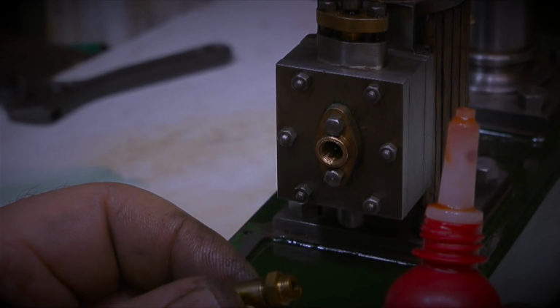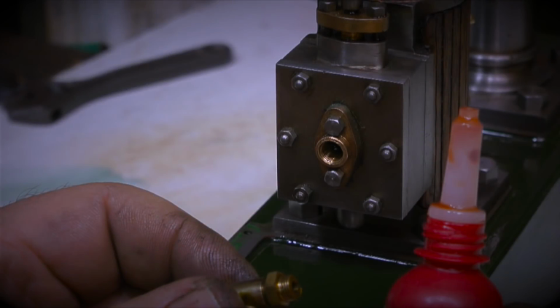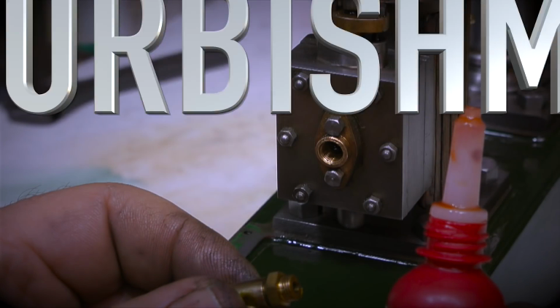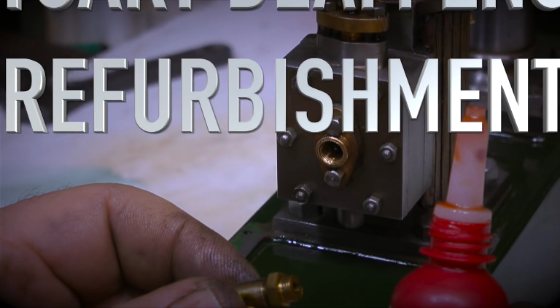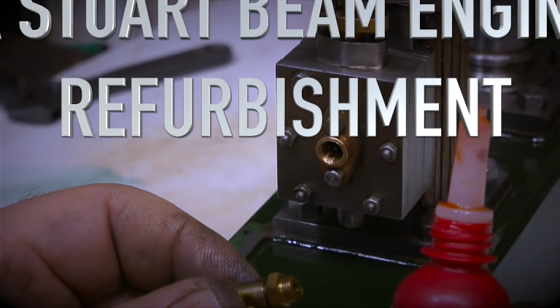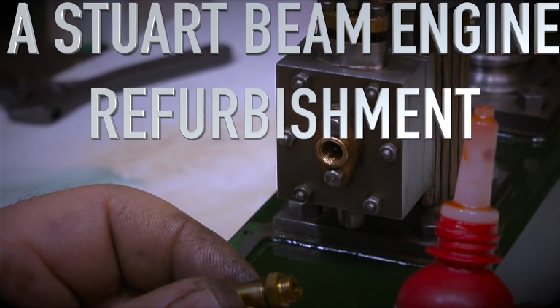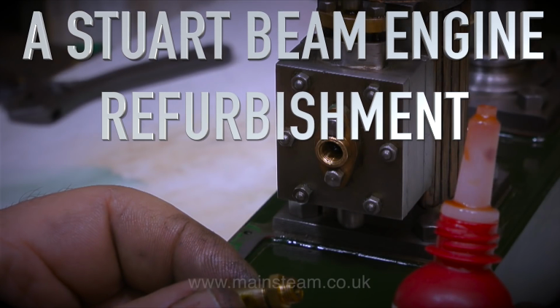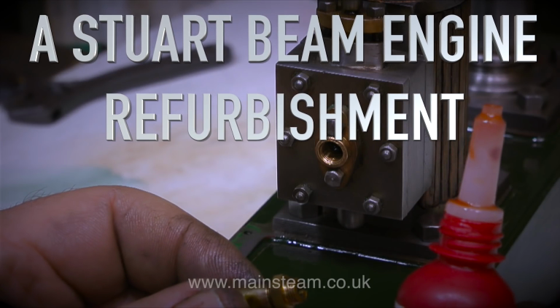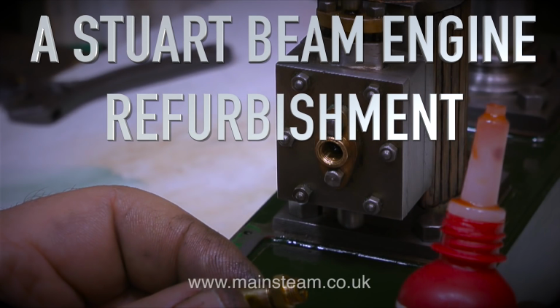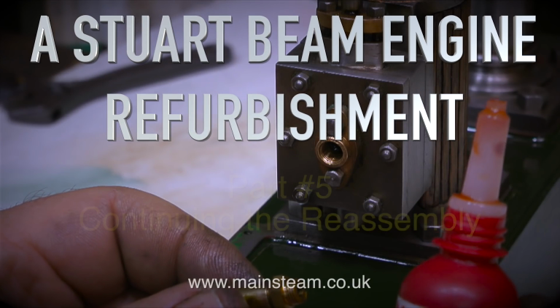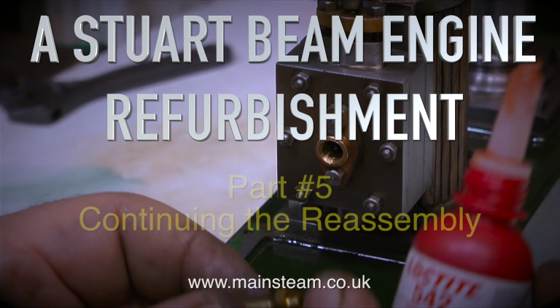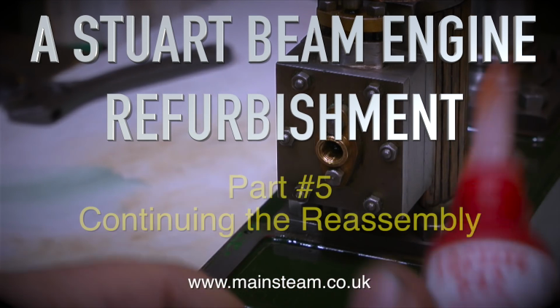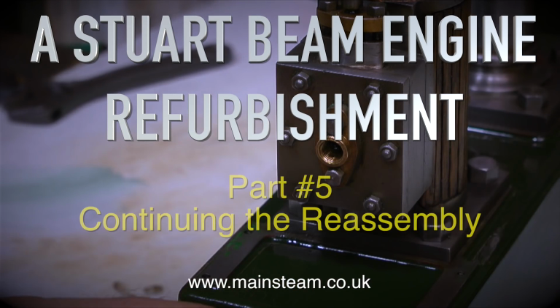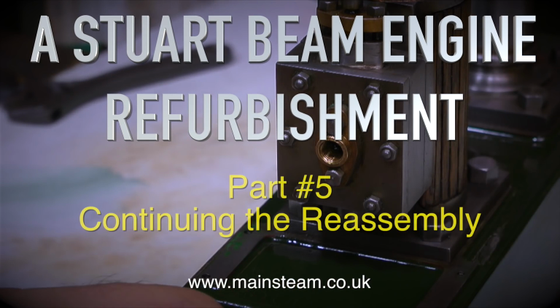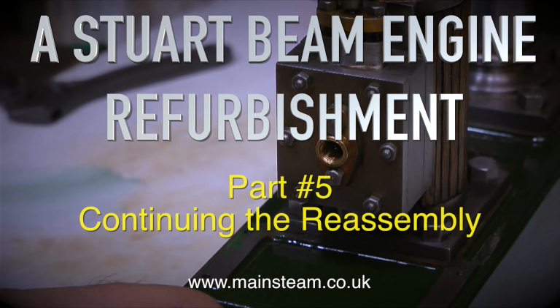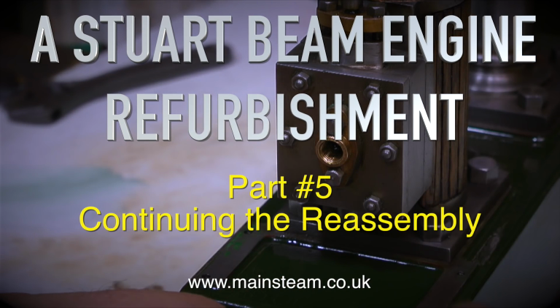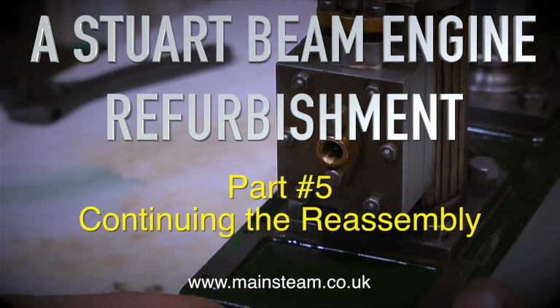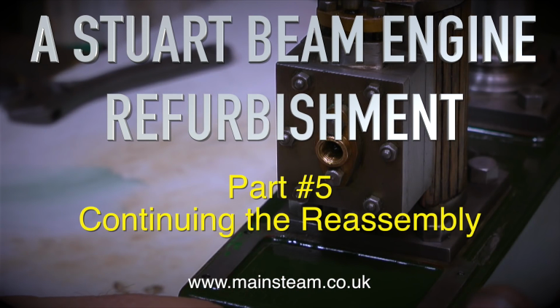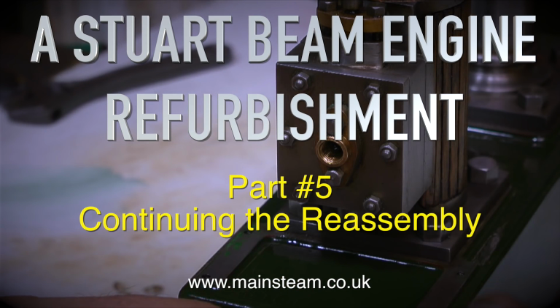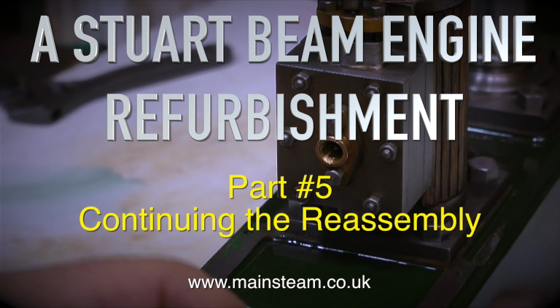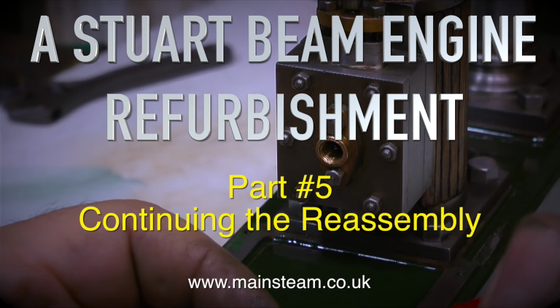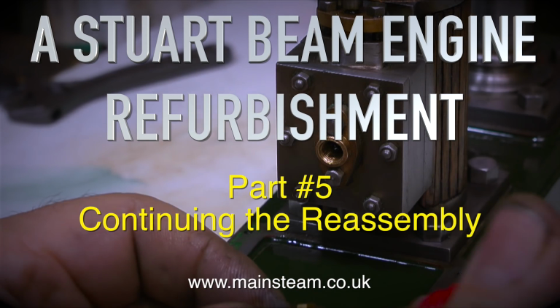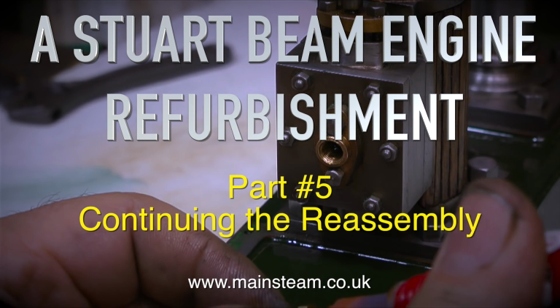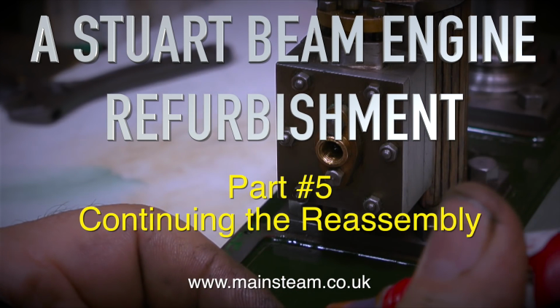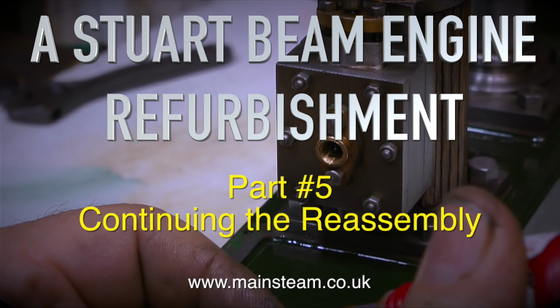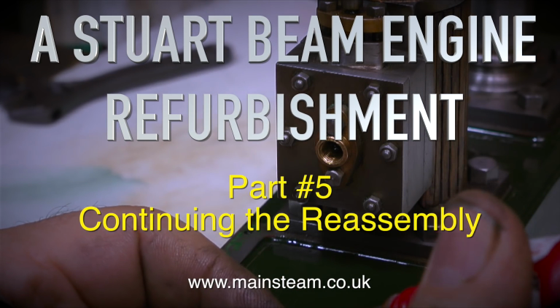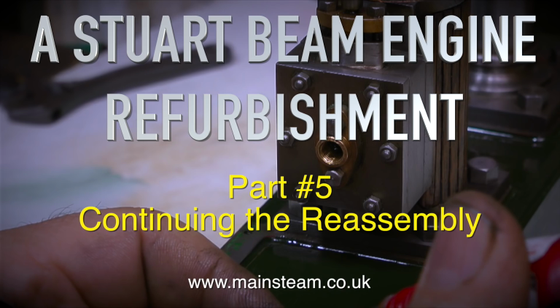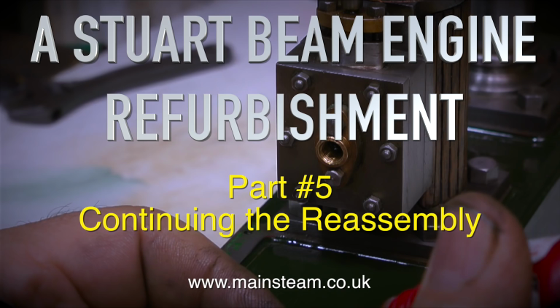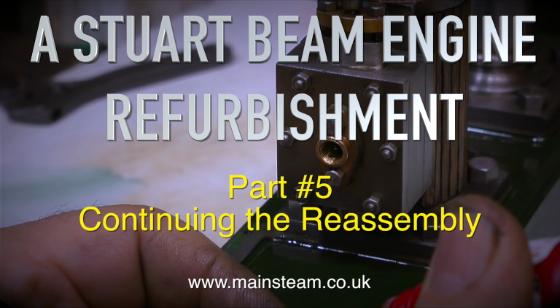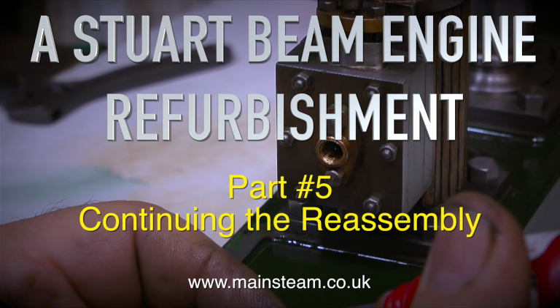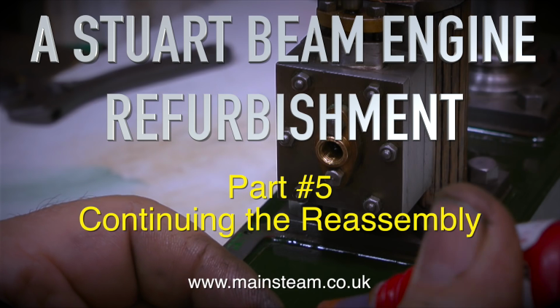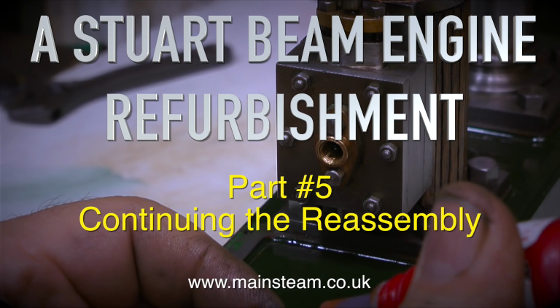A Stuart beam engine refurbishment, this is part 5, continuing the reassembly.